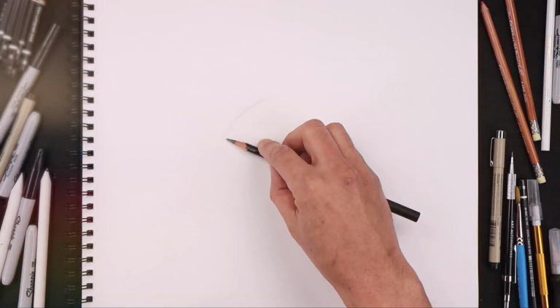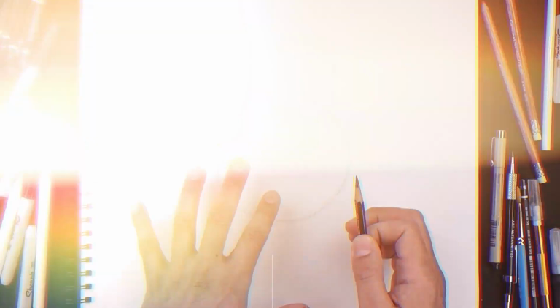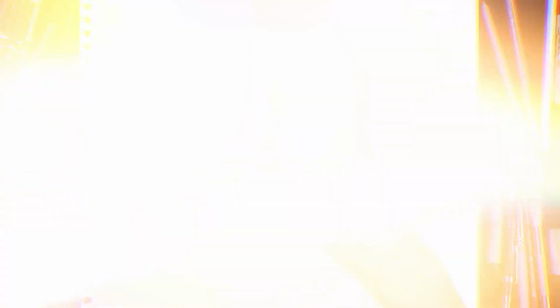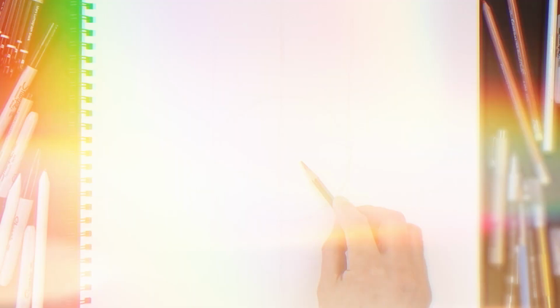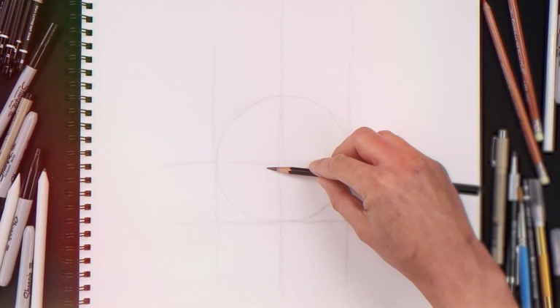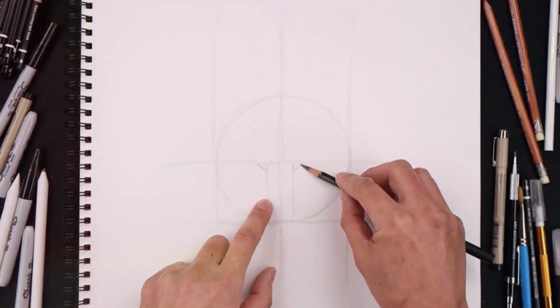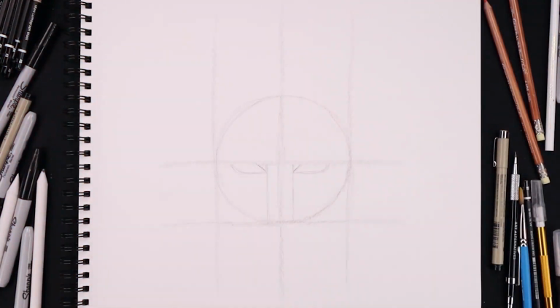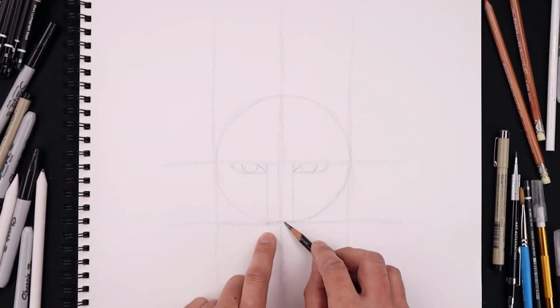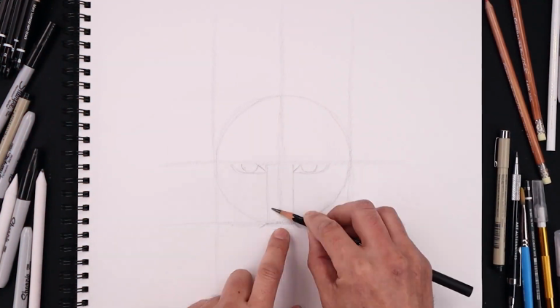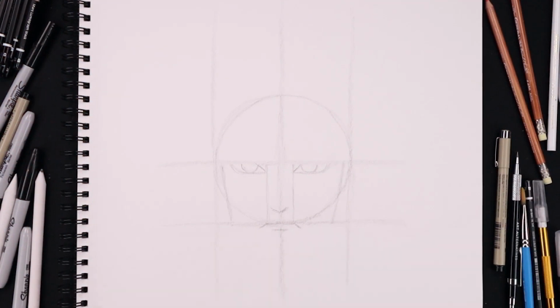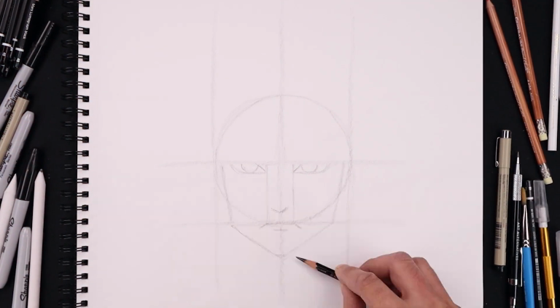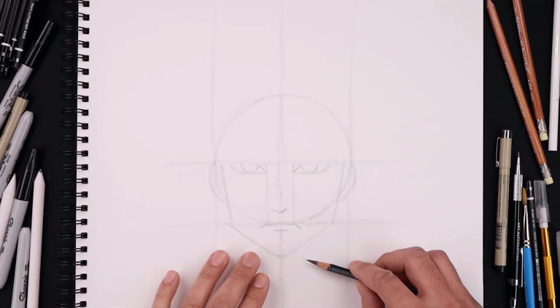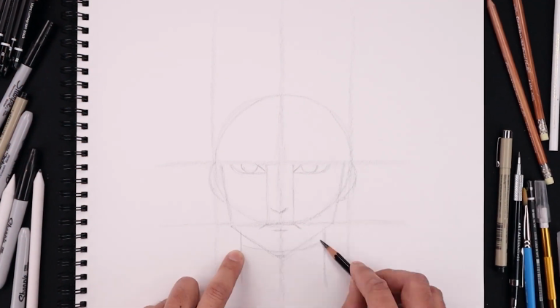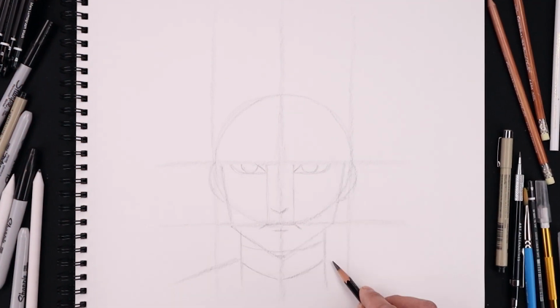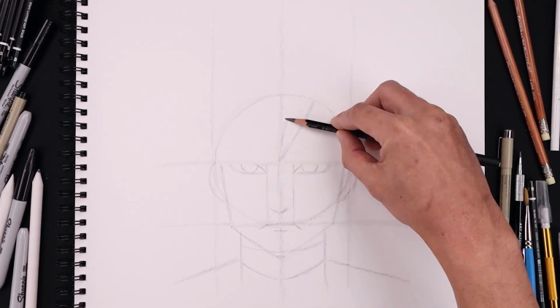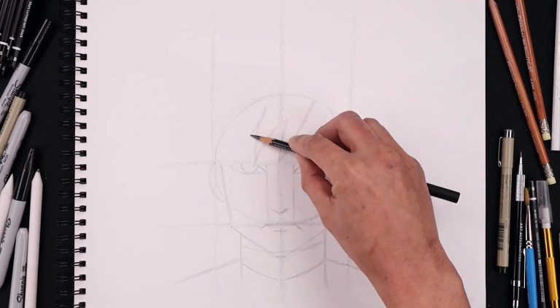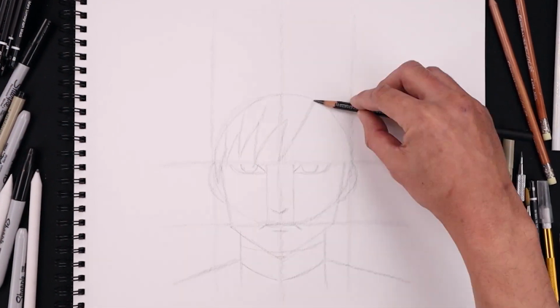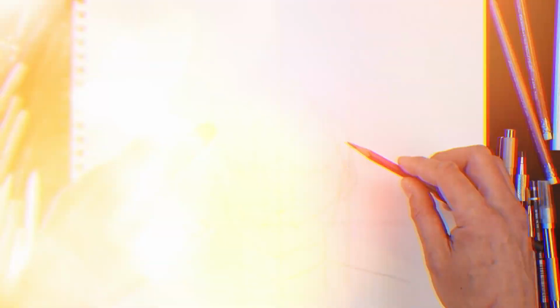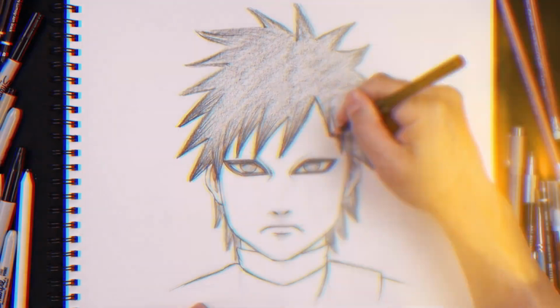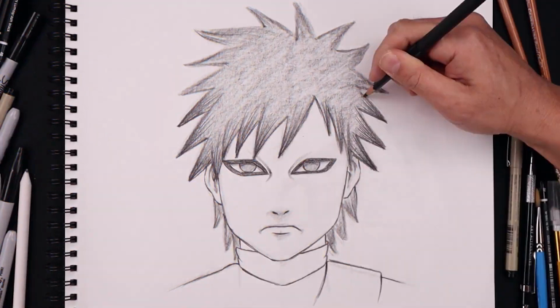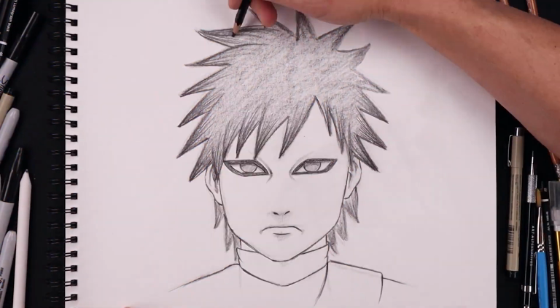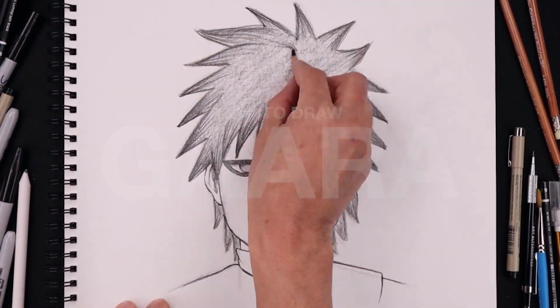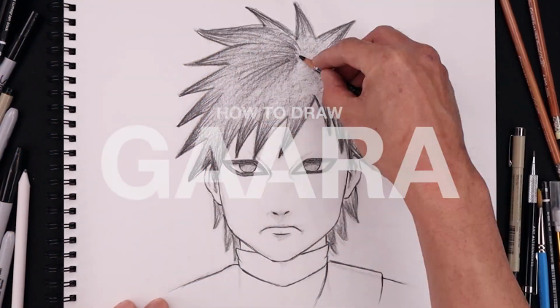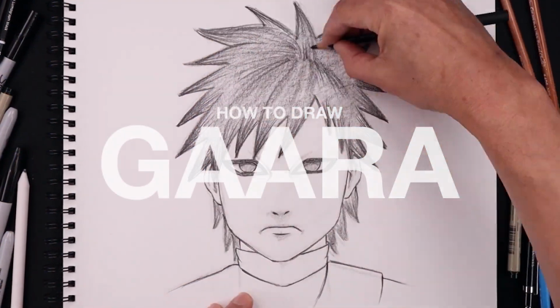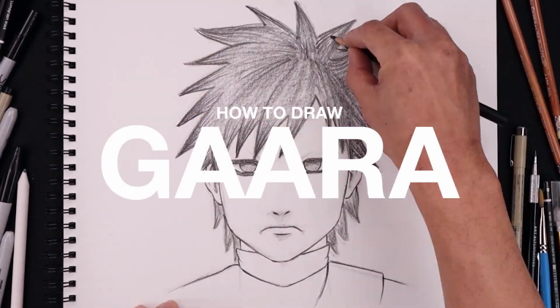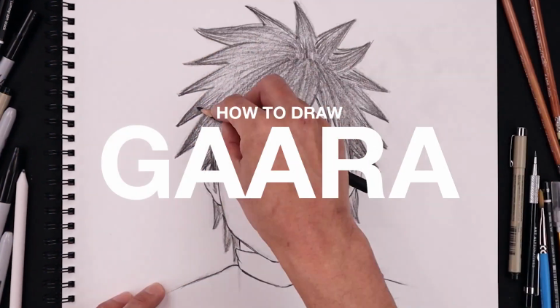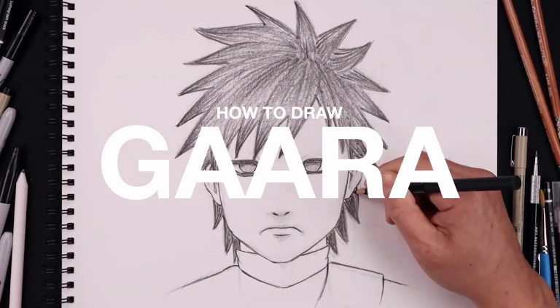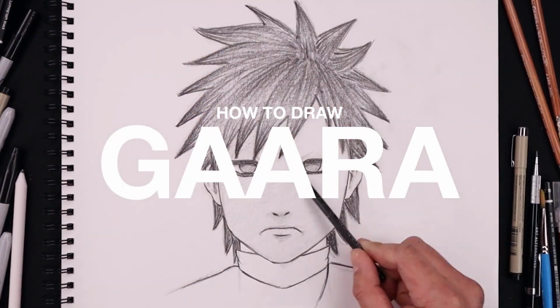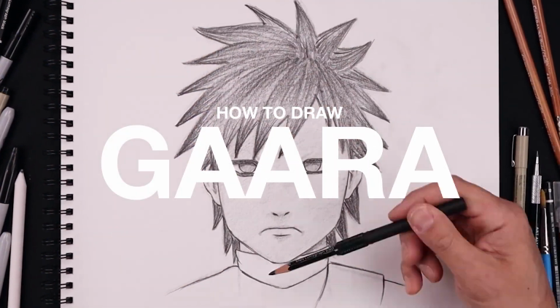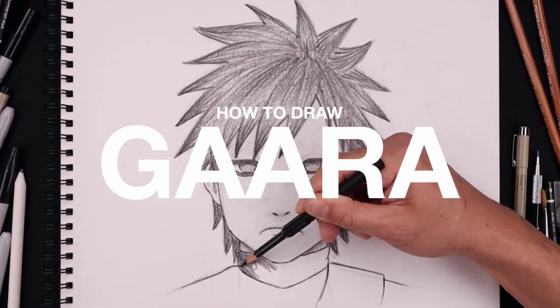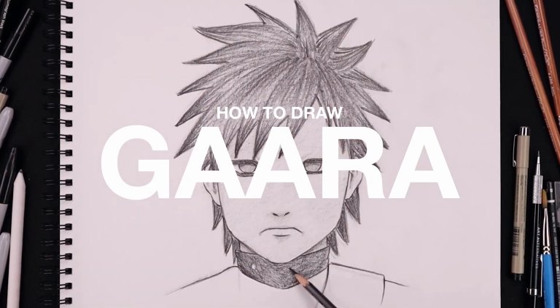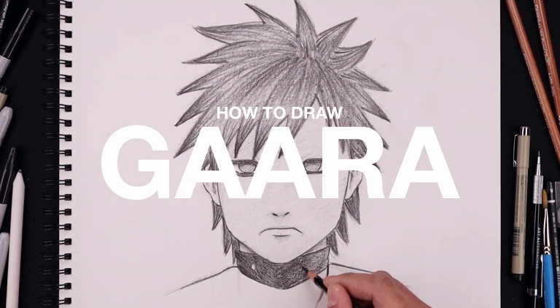What's up everyone and welcome to the club. In today's video we're creating a sketch illustration of Gaara from Naruto.